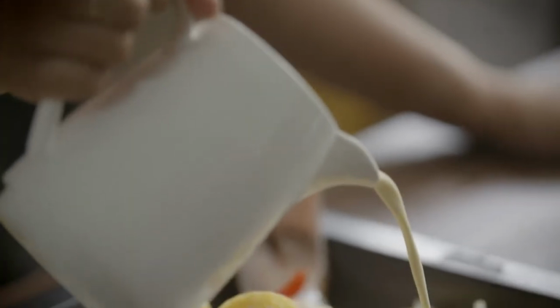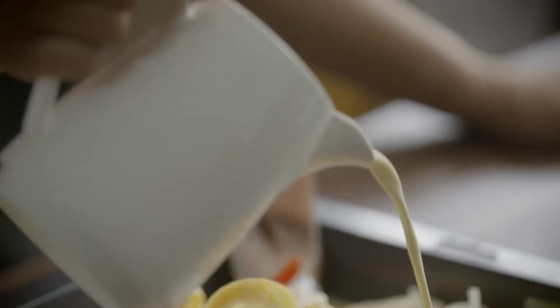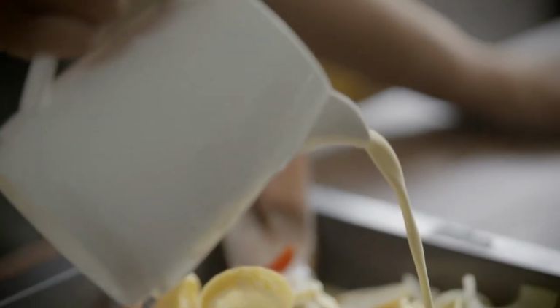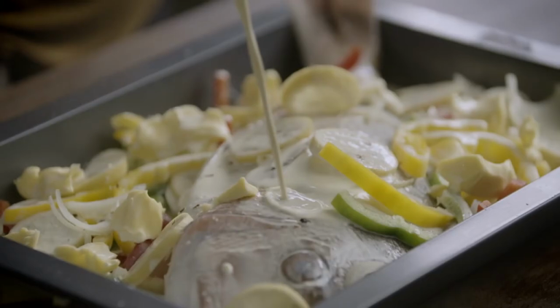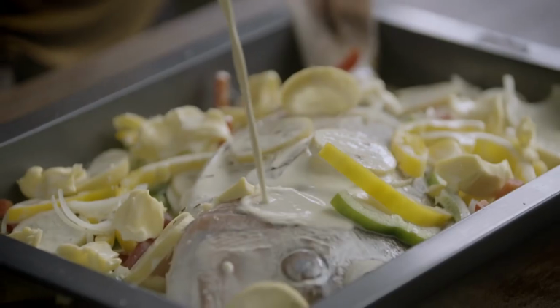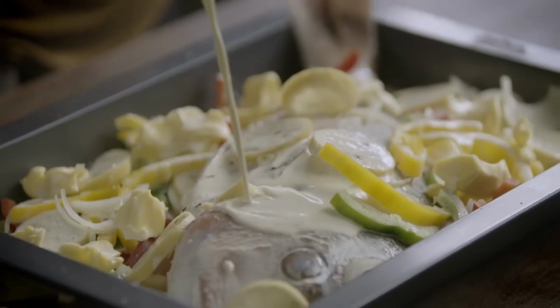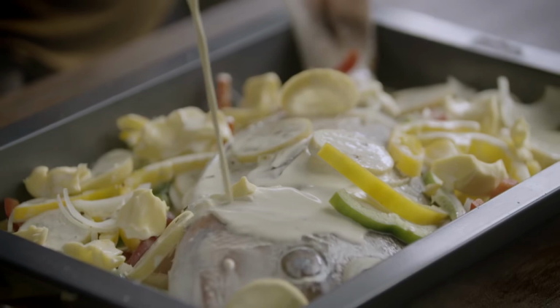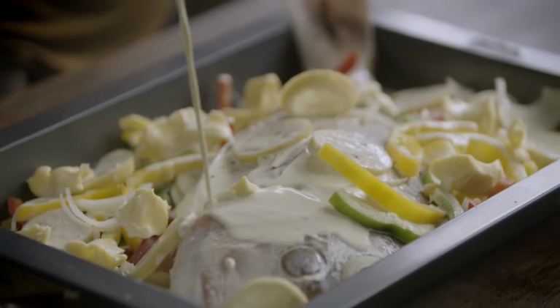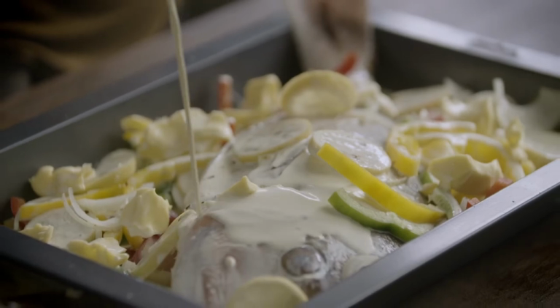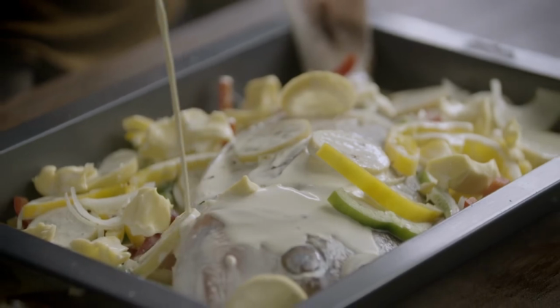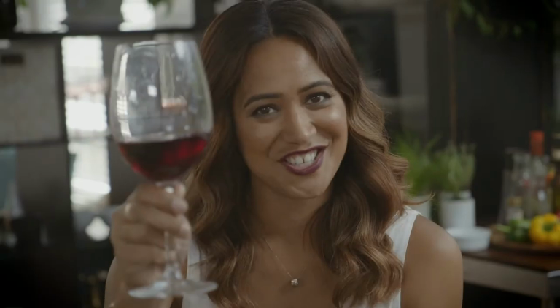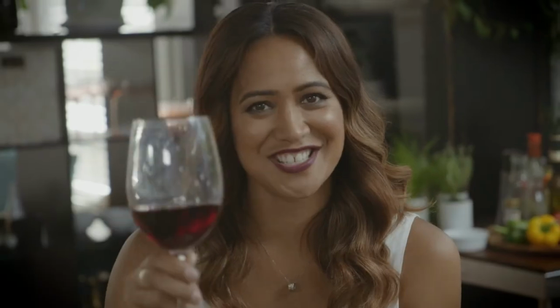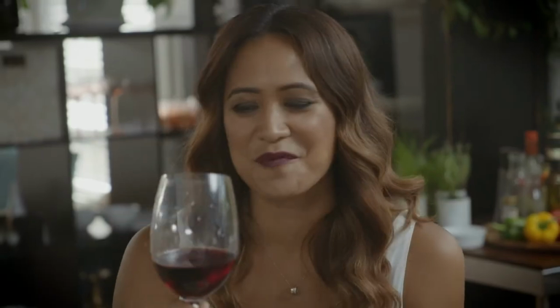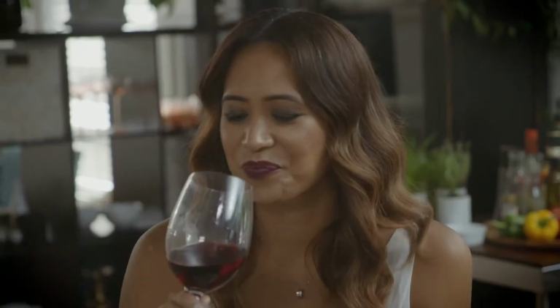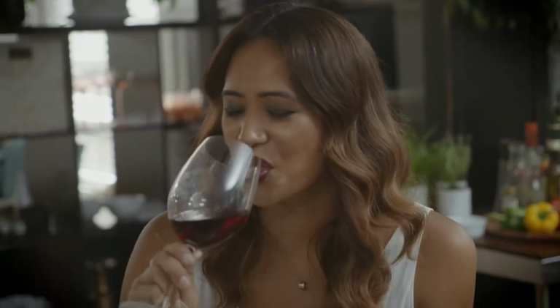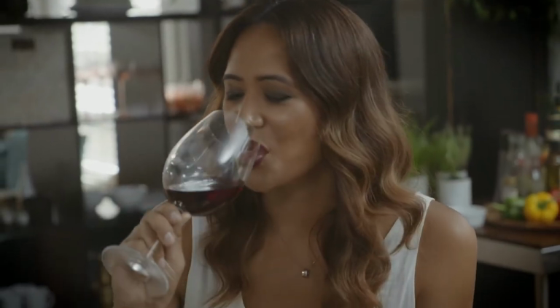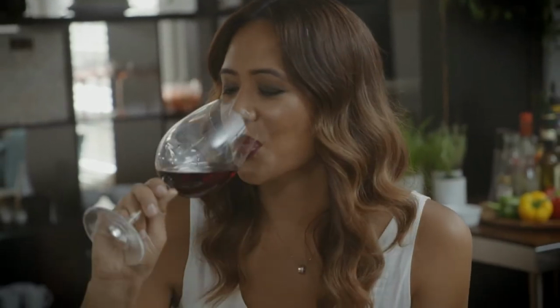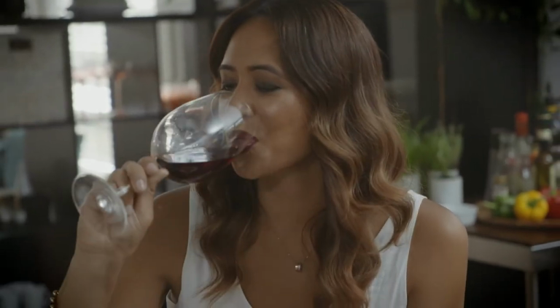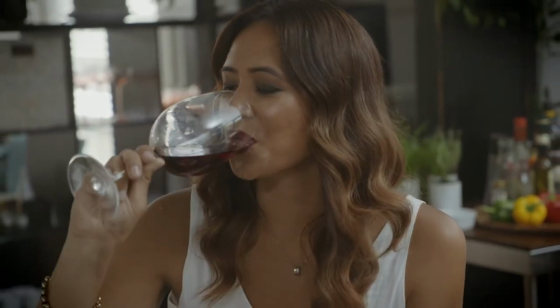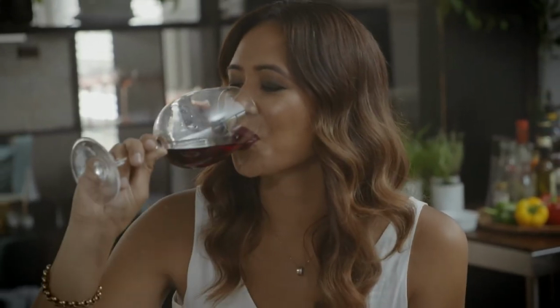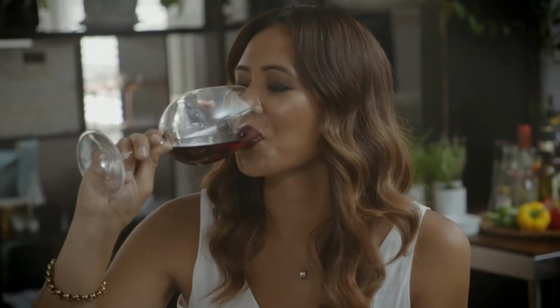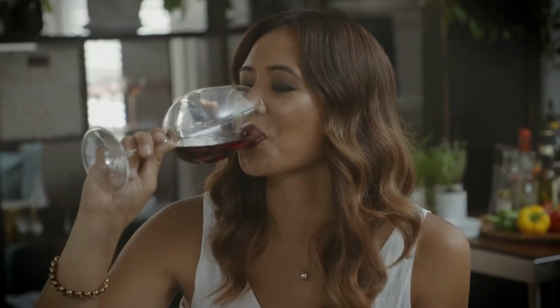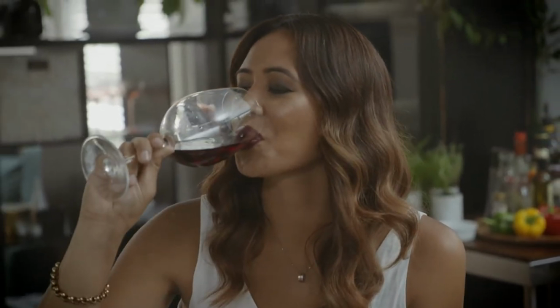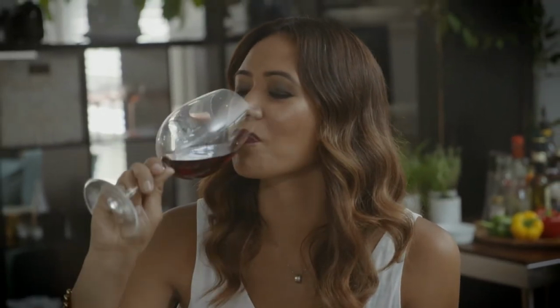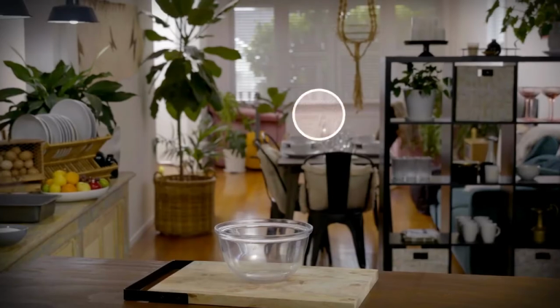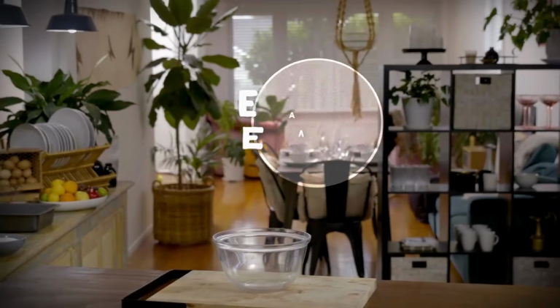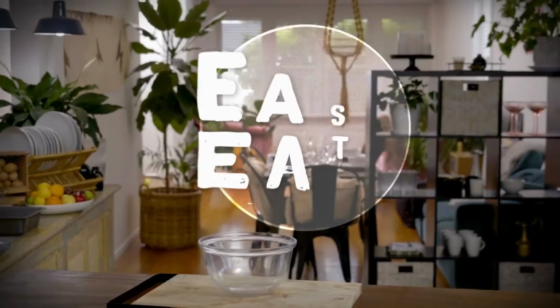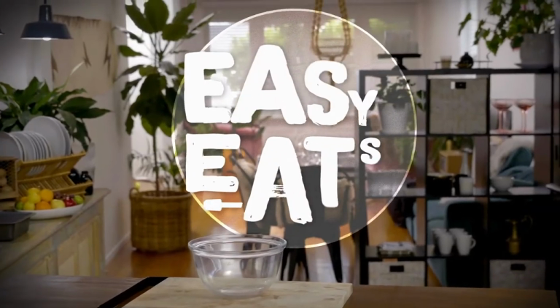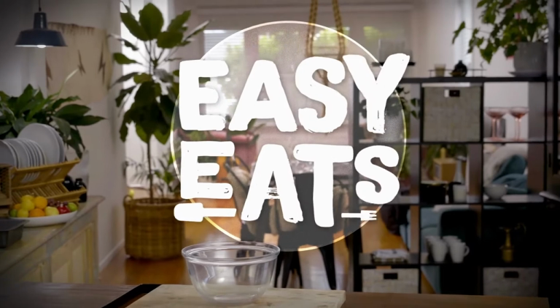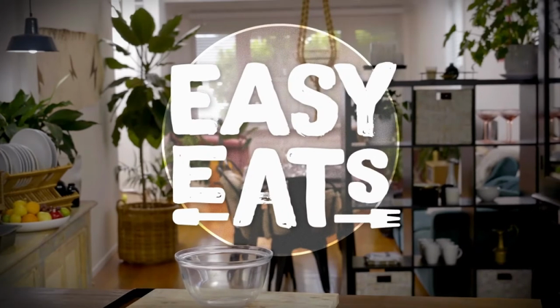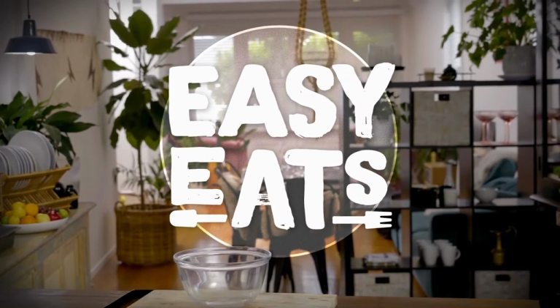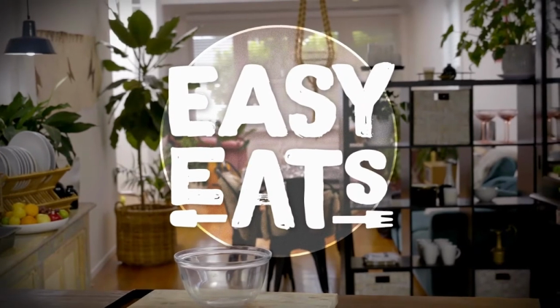I'll share with you my tips and tricks to take the stress out of cooking. This is Easy Eats.